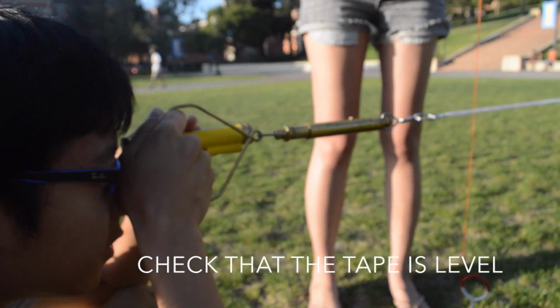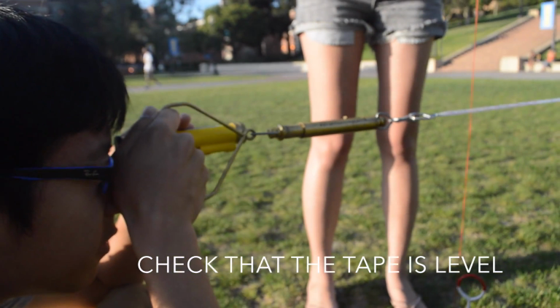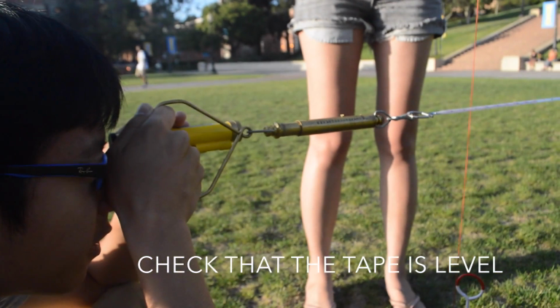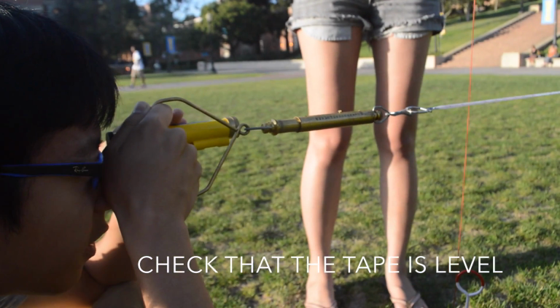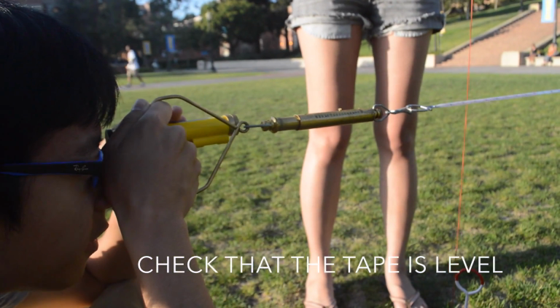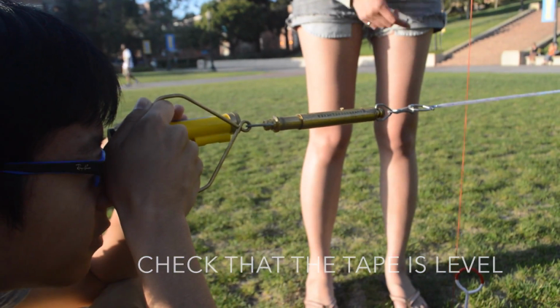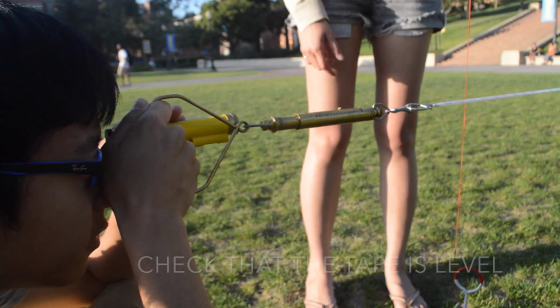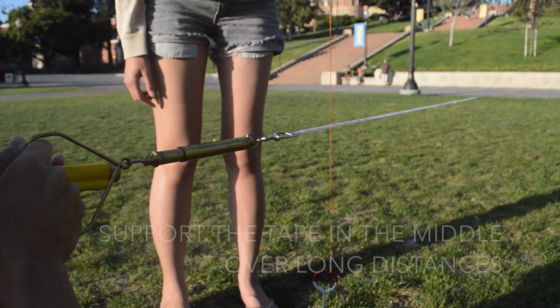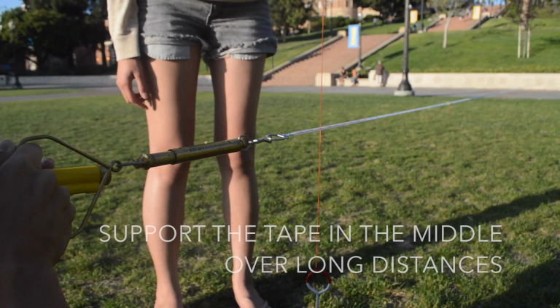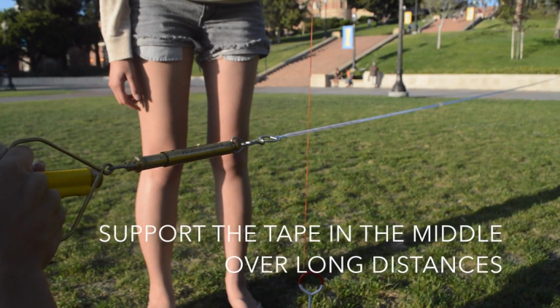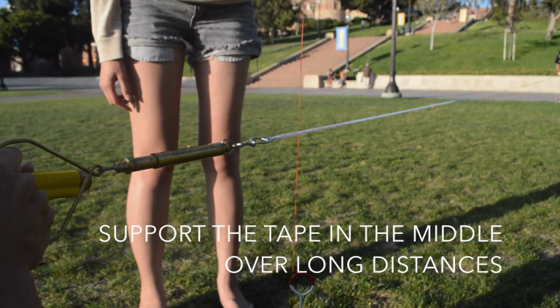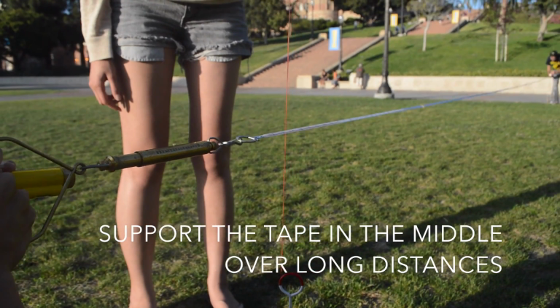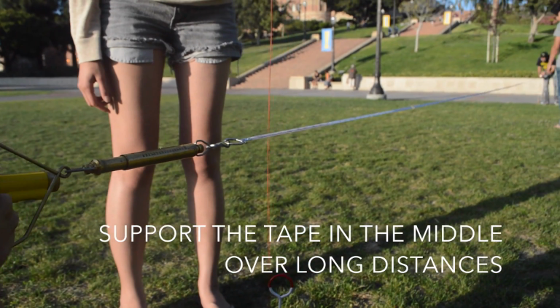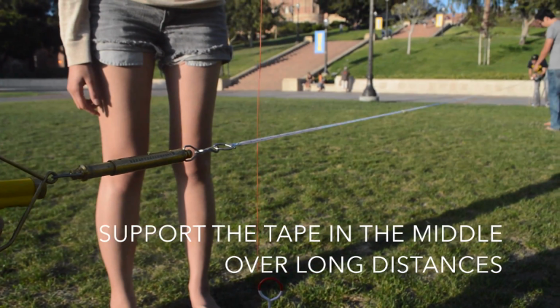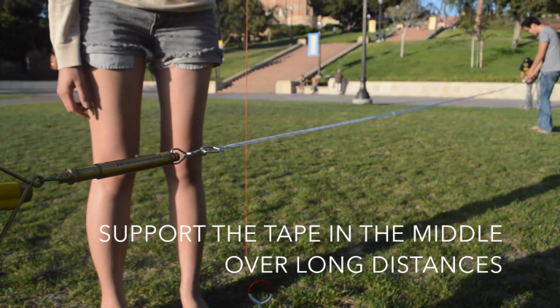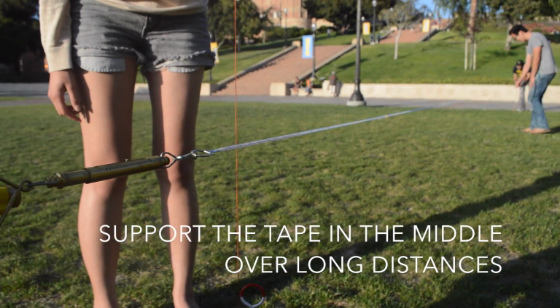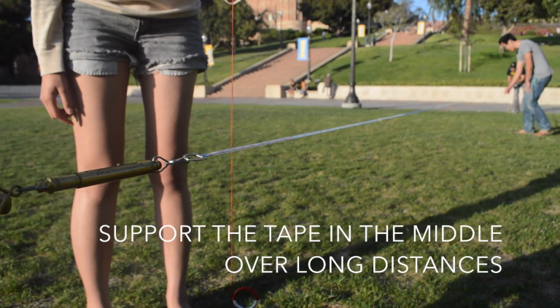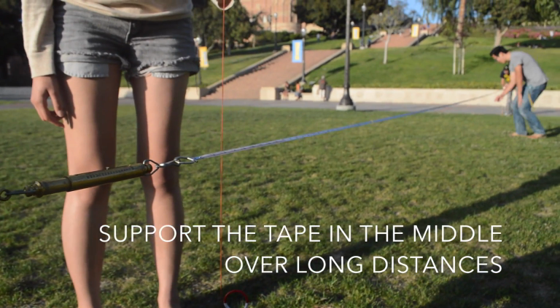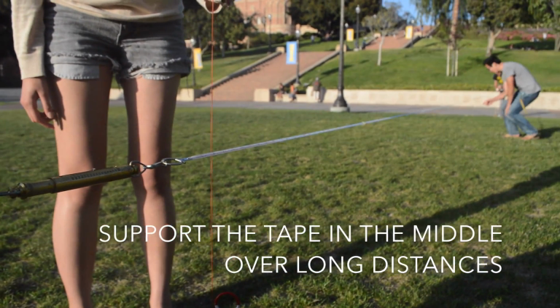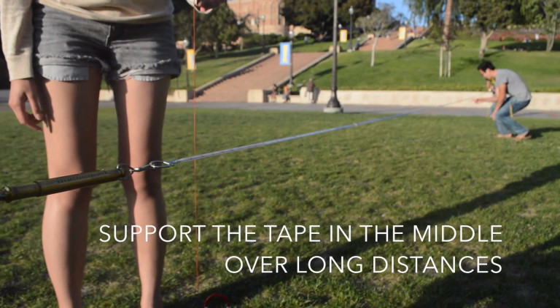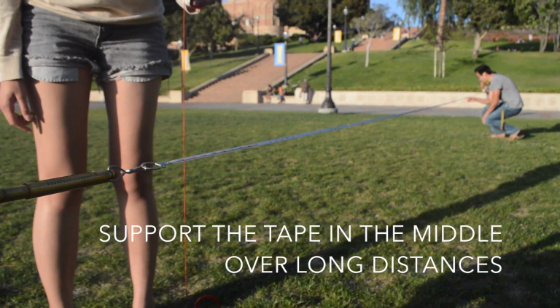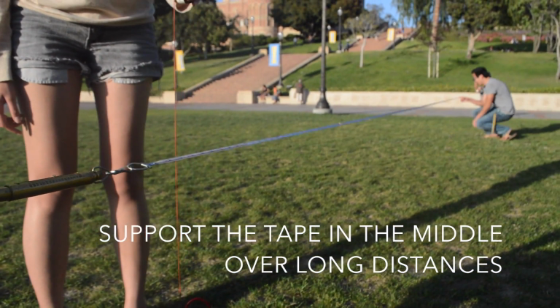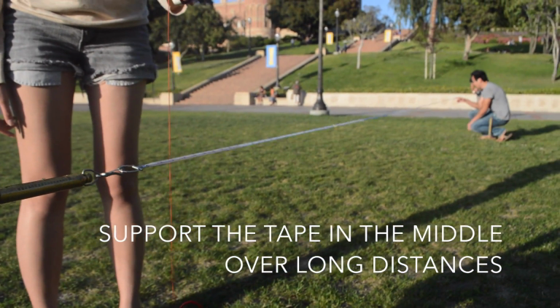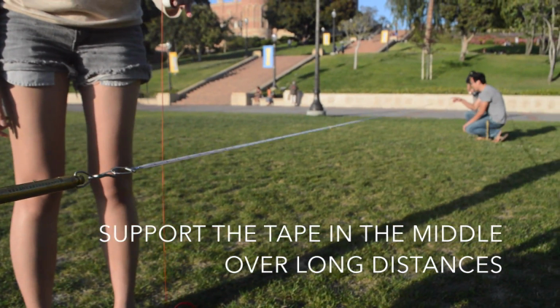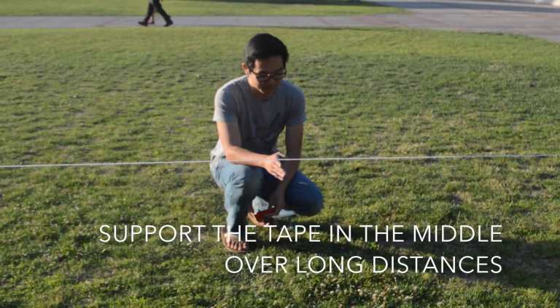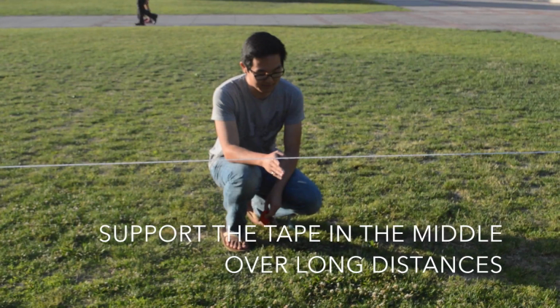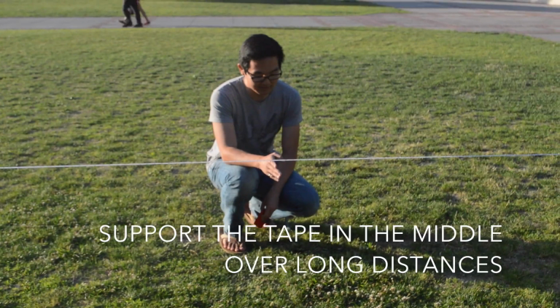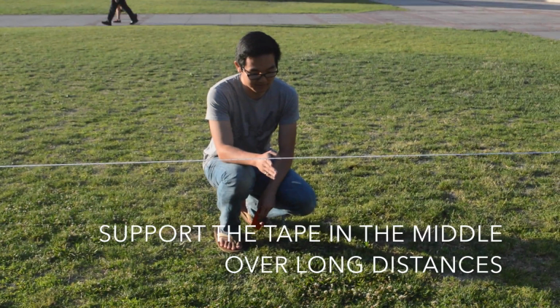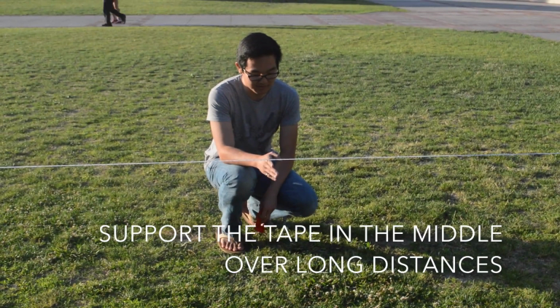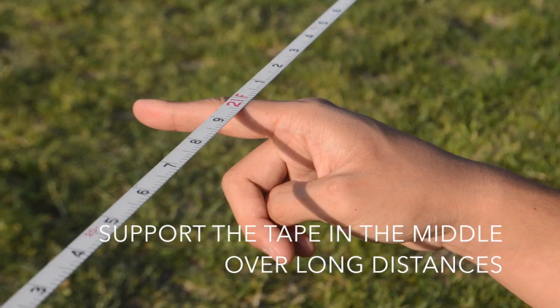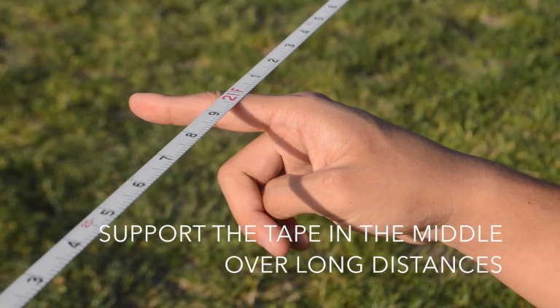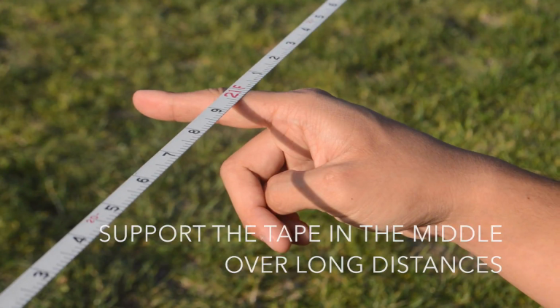Since the steel tape will droop over long distances, have one person in the middle hold the tape.